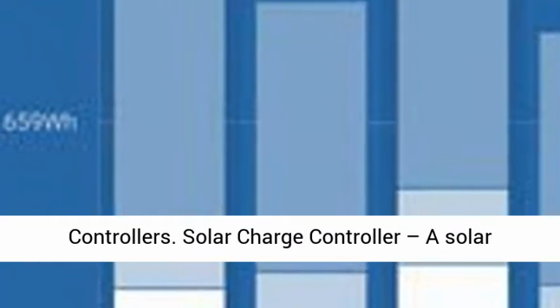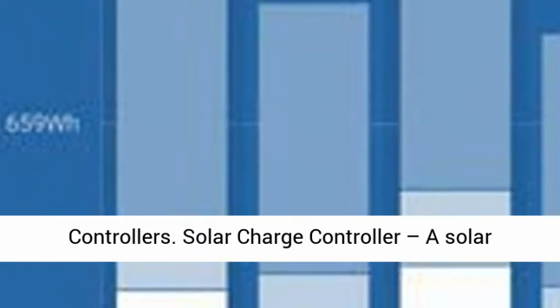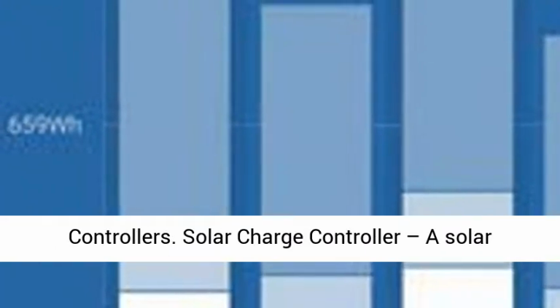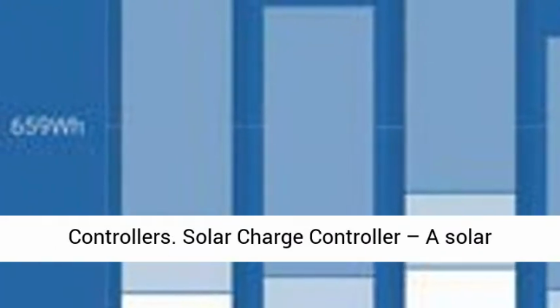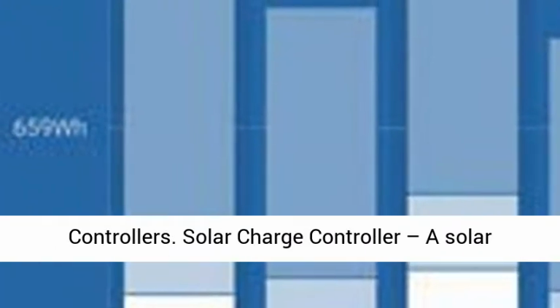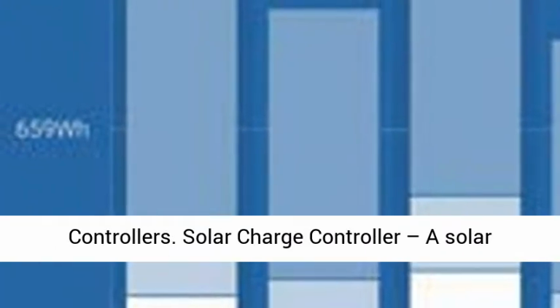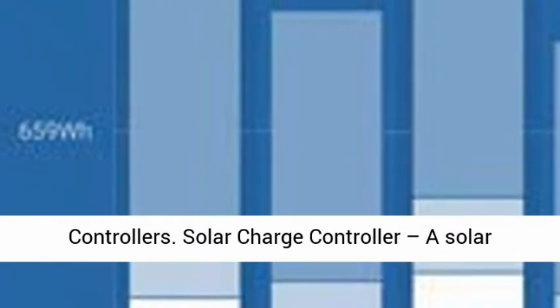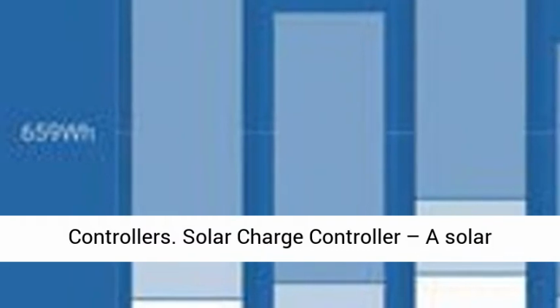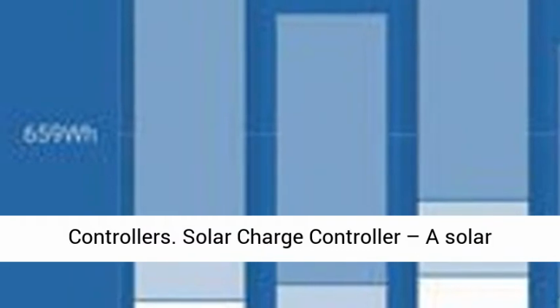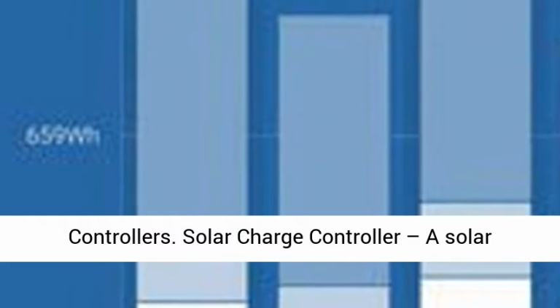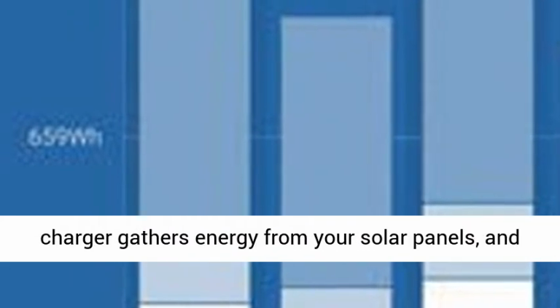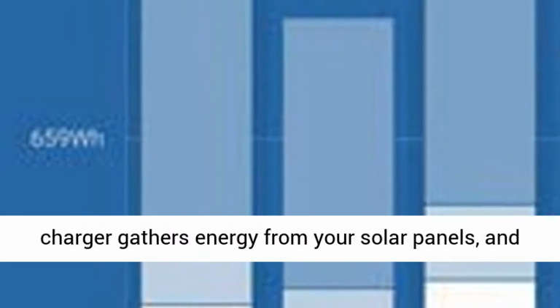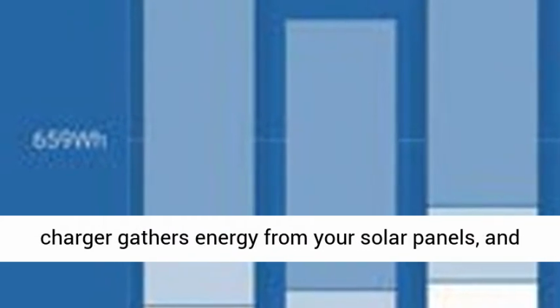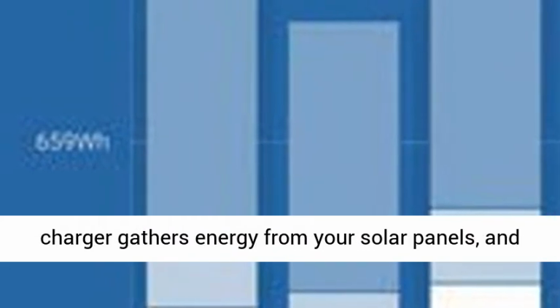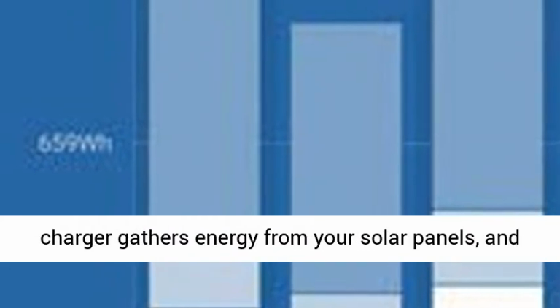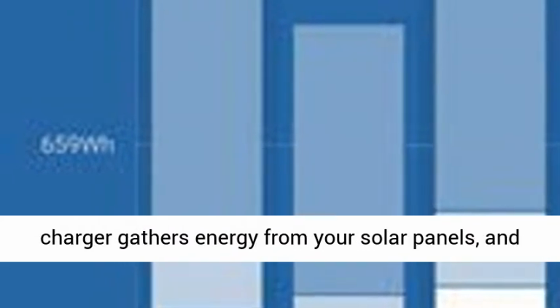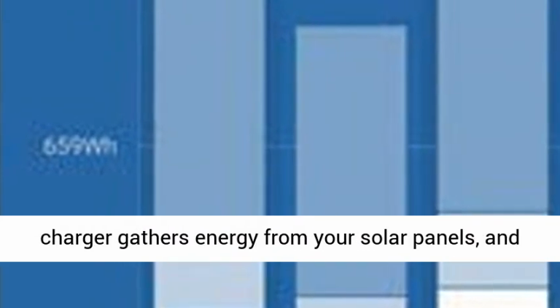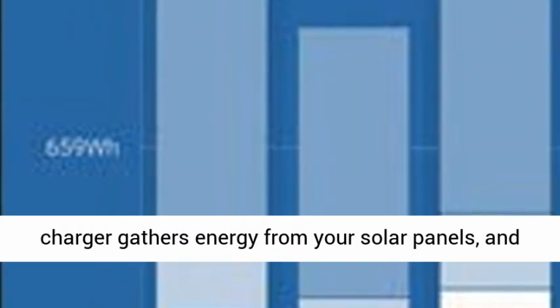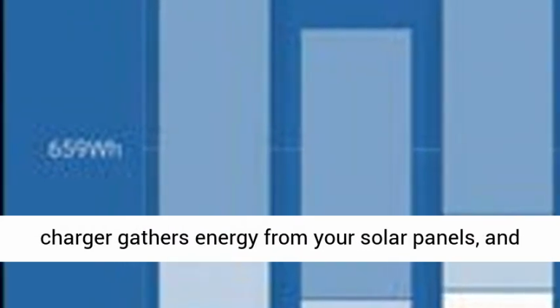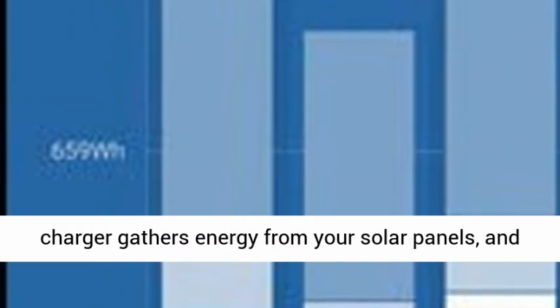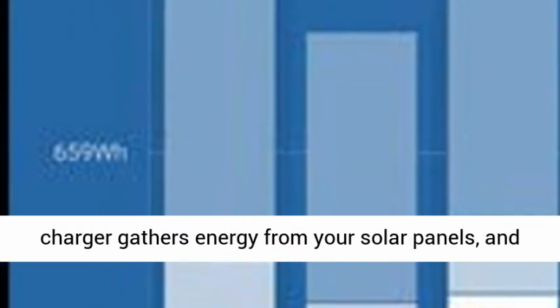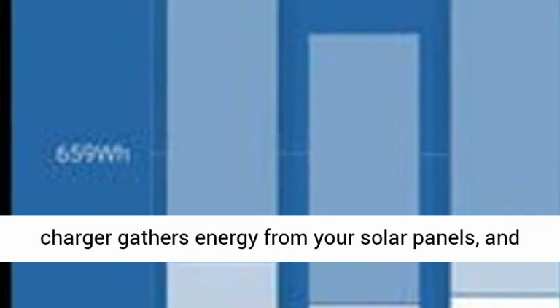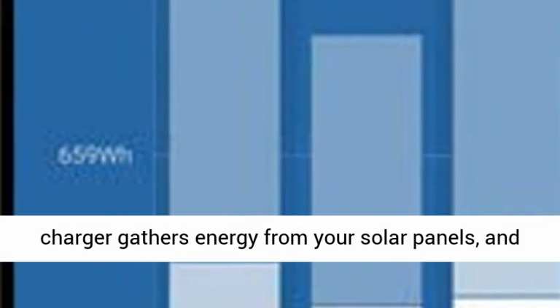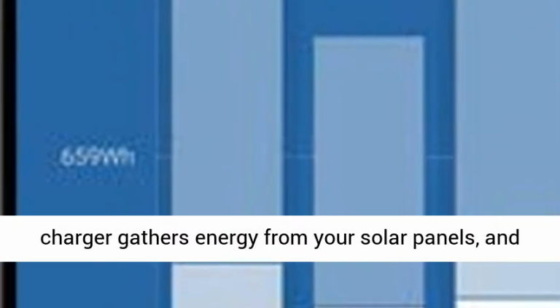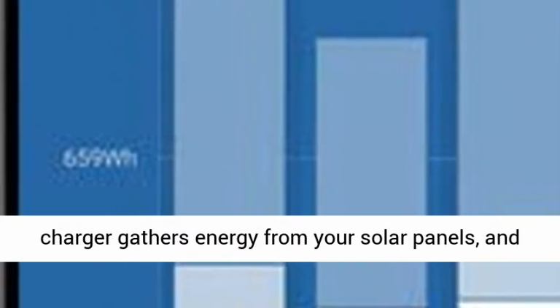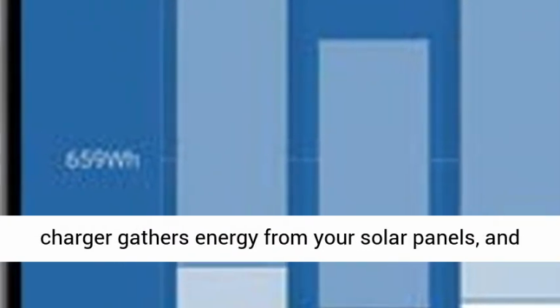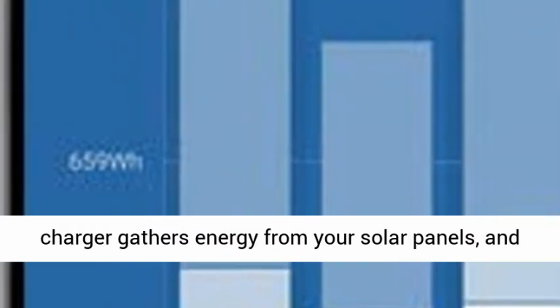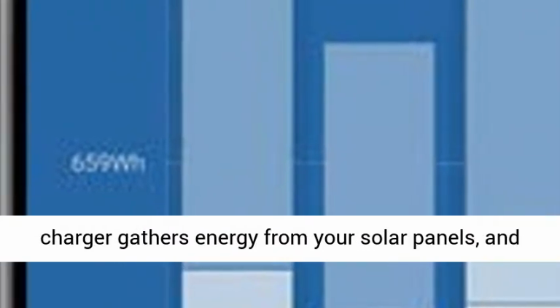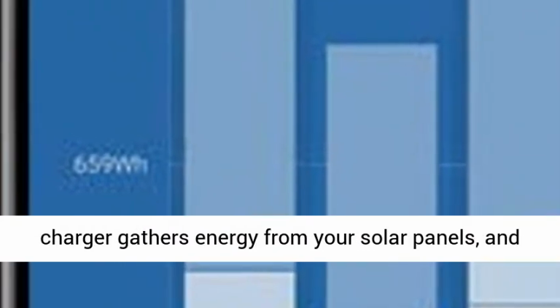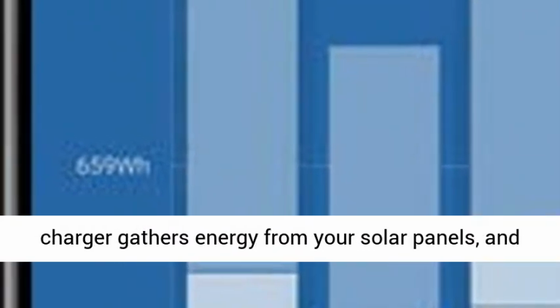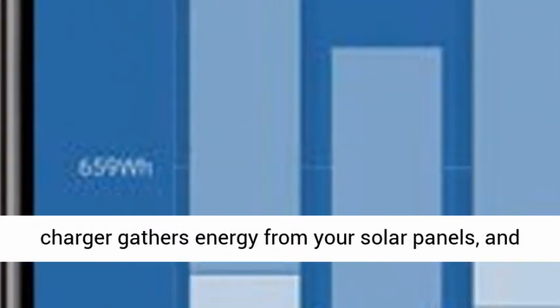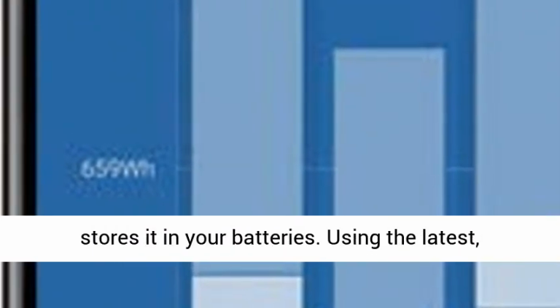Bluetooth Smart is built-in — the wireless solution to set up, monitor, update, and synchronize Smart Solar Charge Controllers.